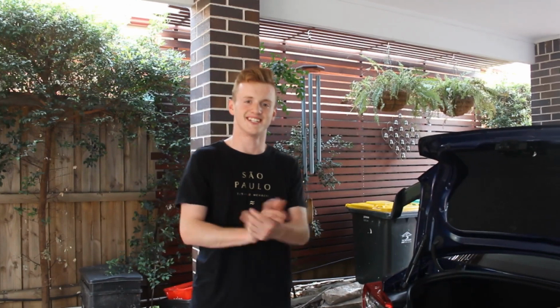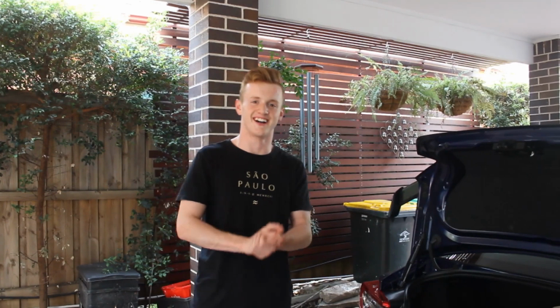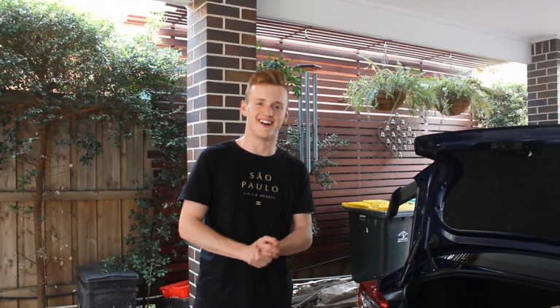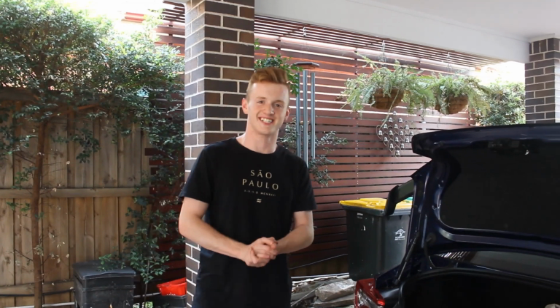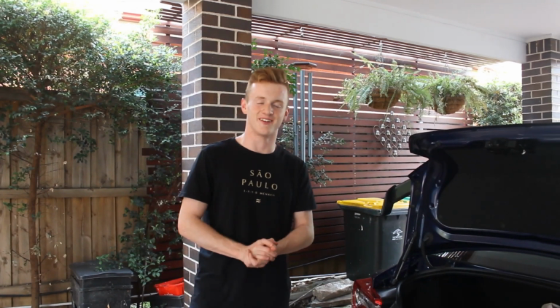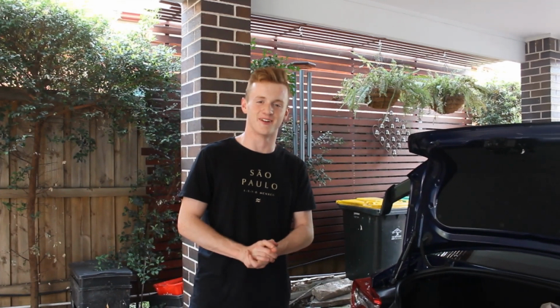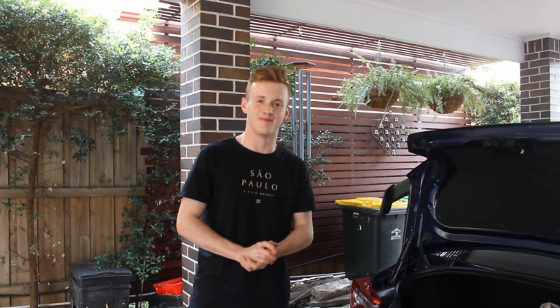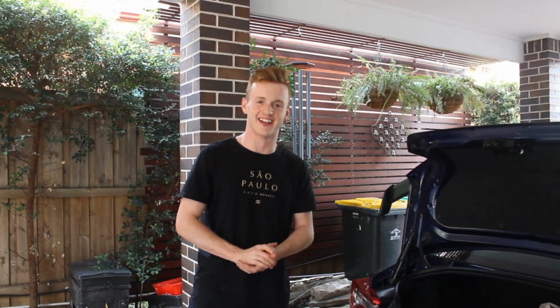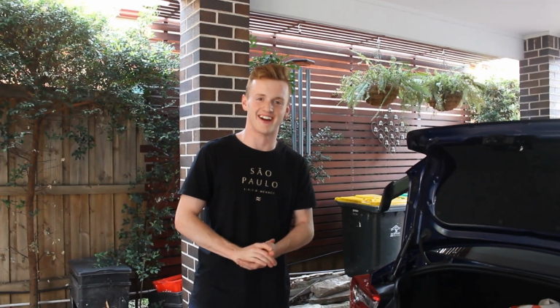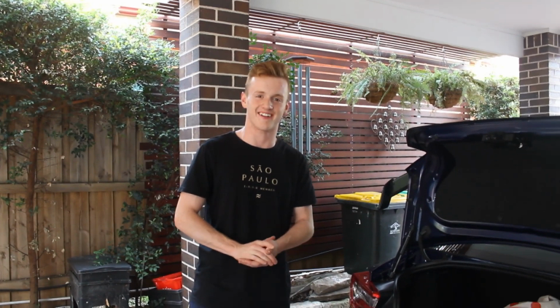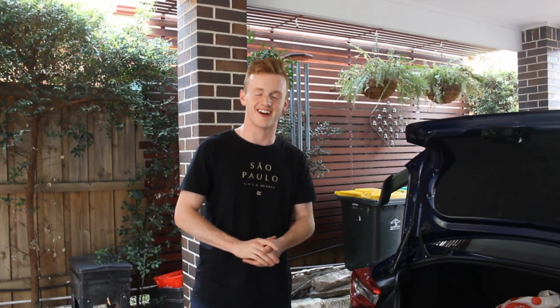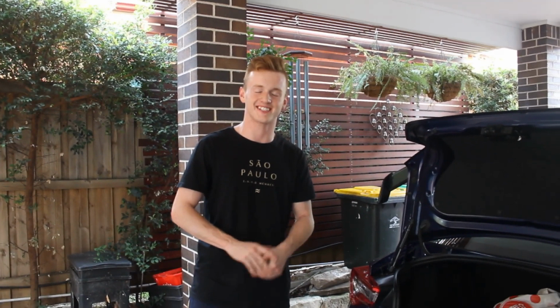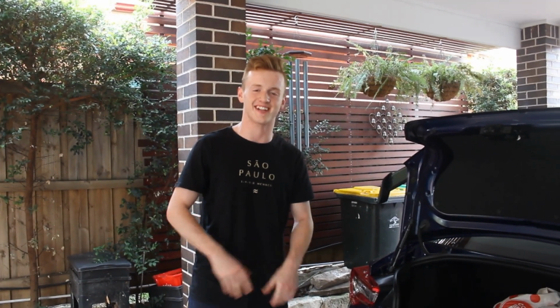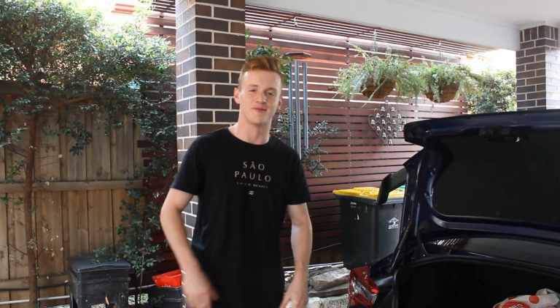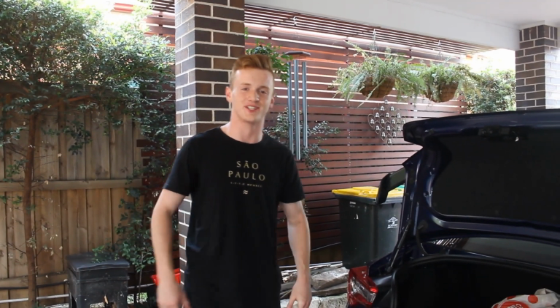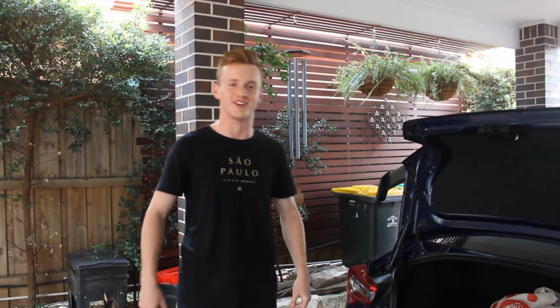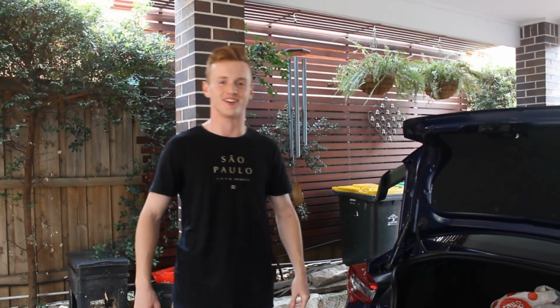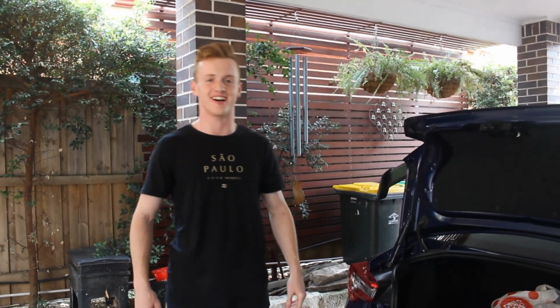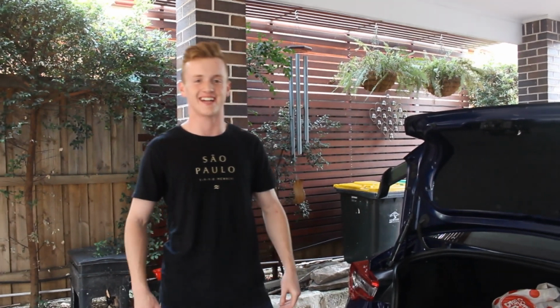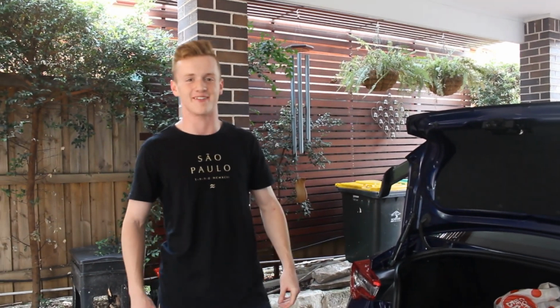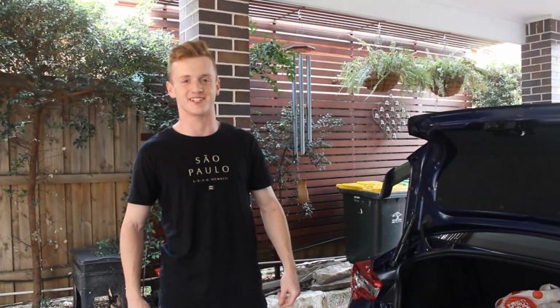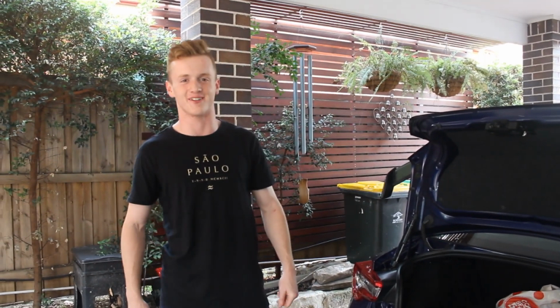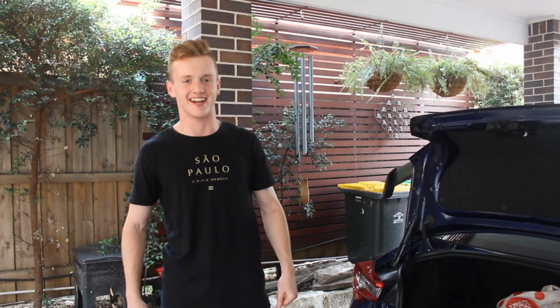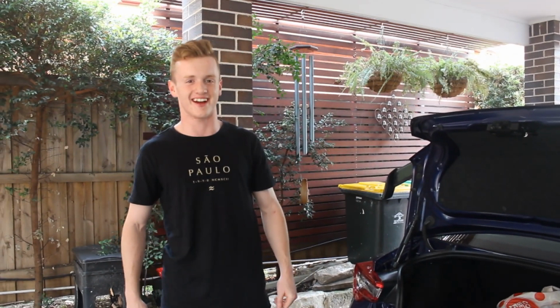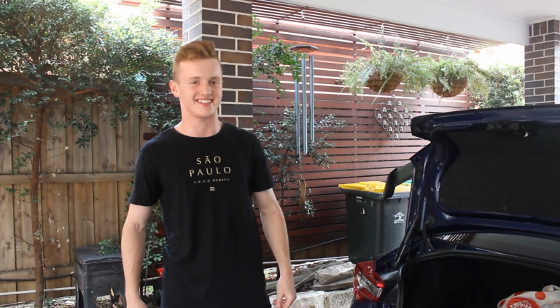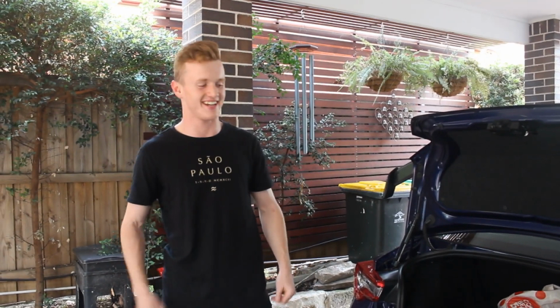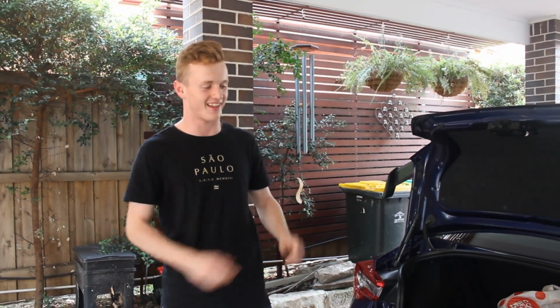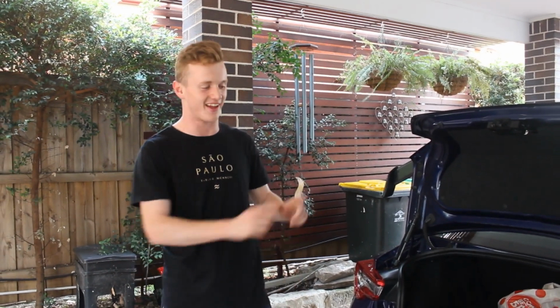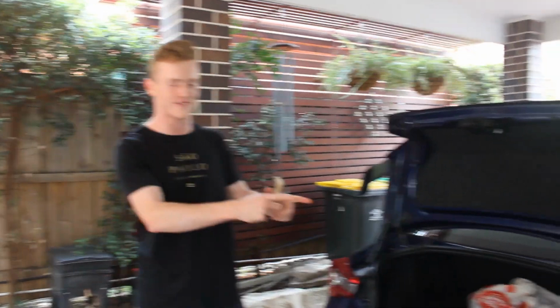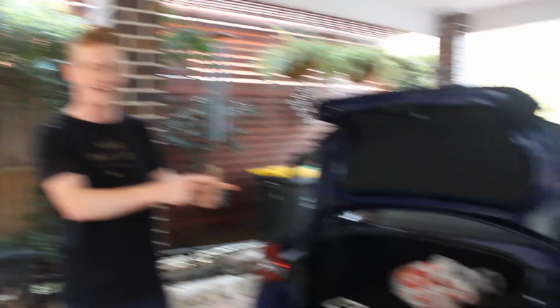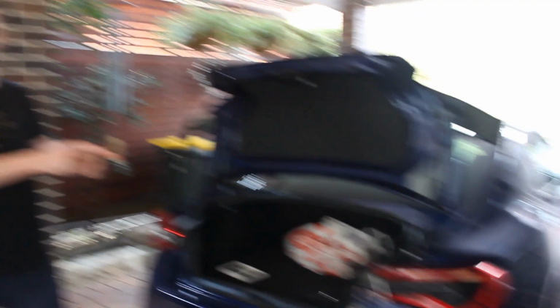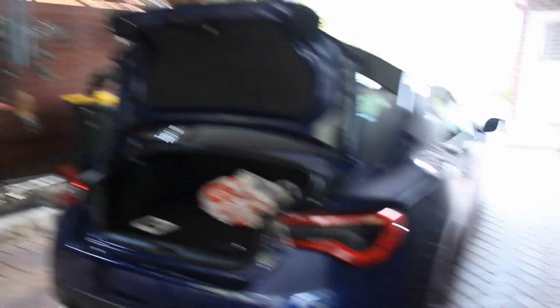Hi guys, welcome to Backyard Garage. Today I'll be showing you guys how to install headlight tint like a fuckwit.